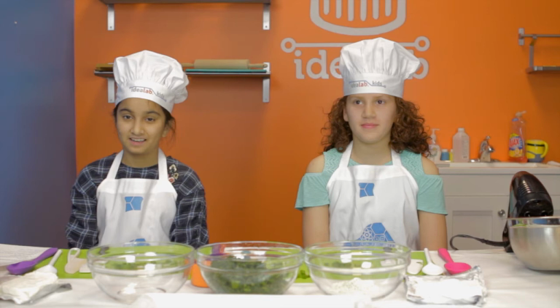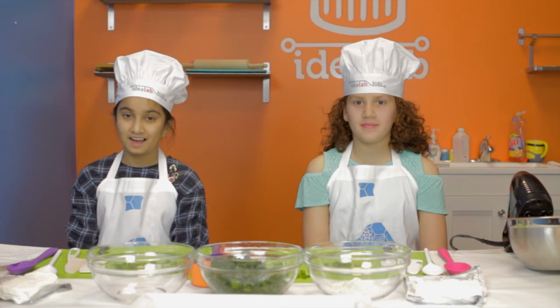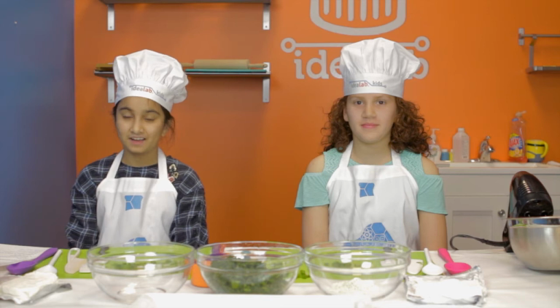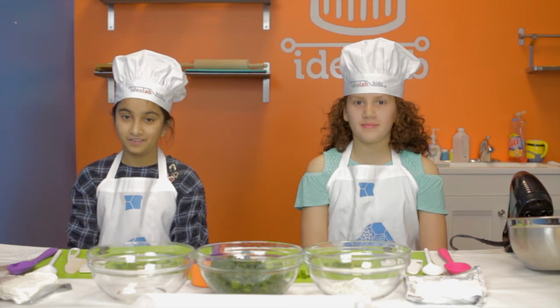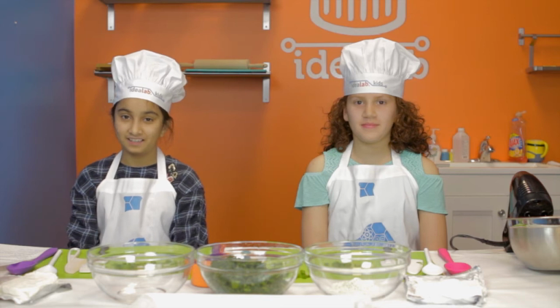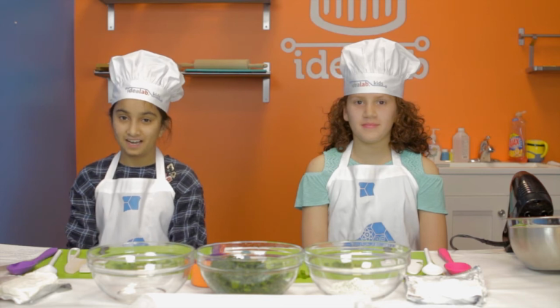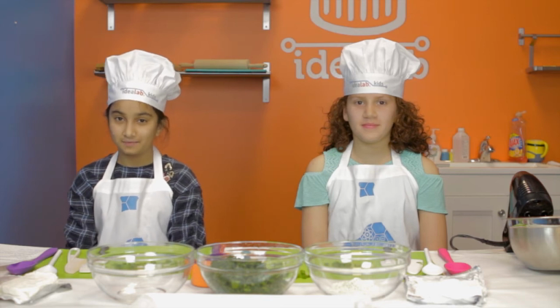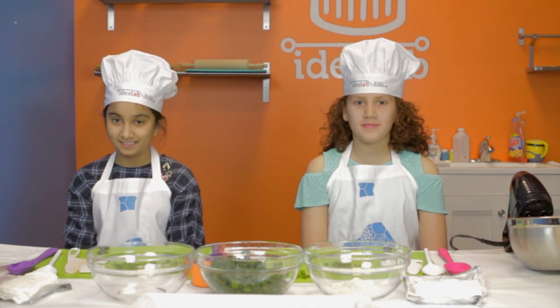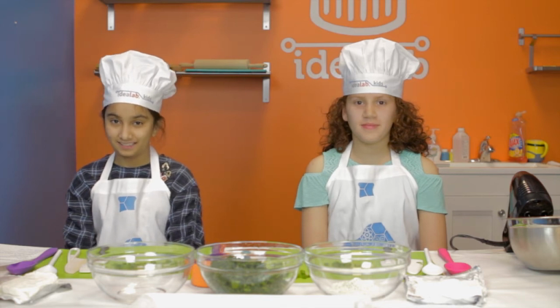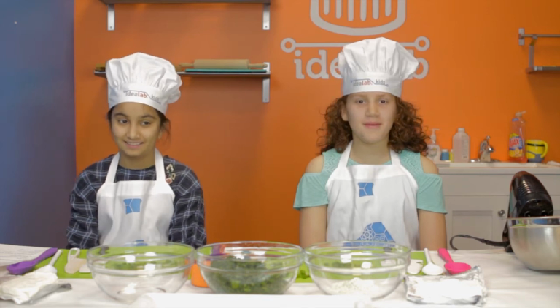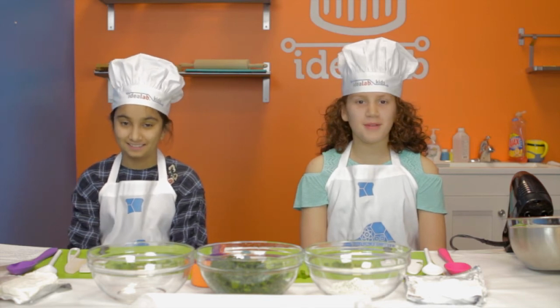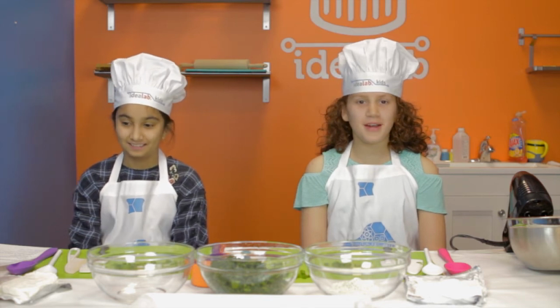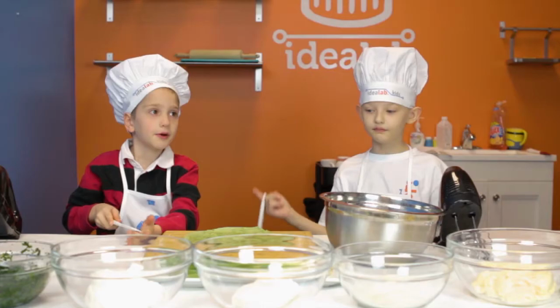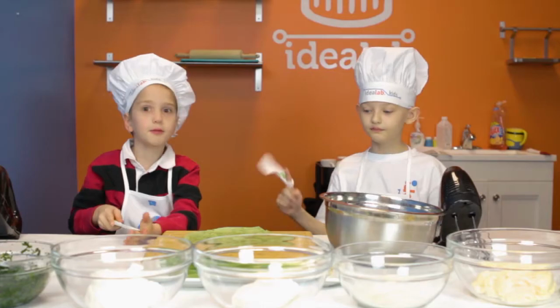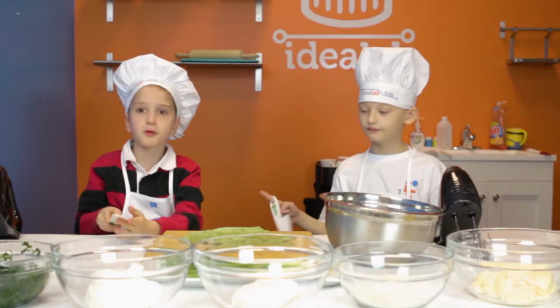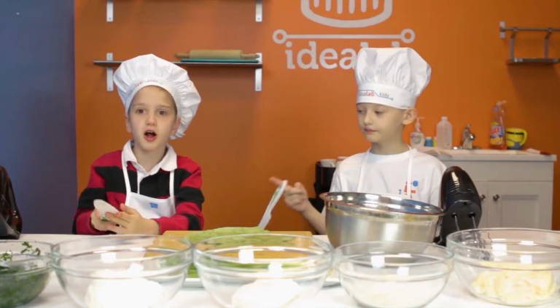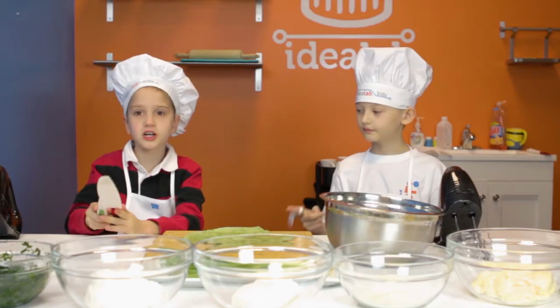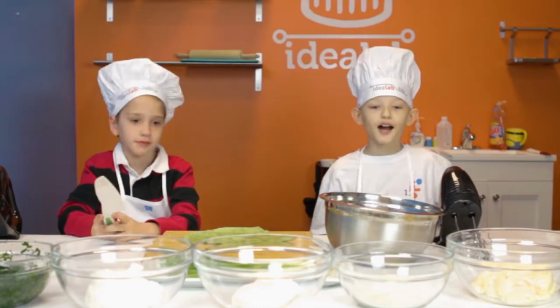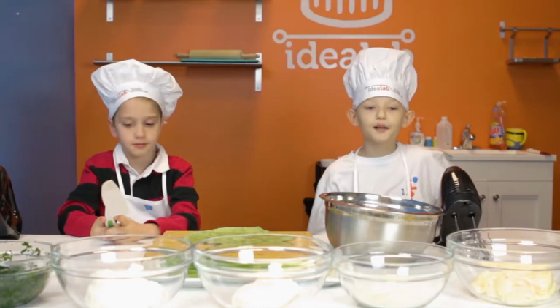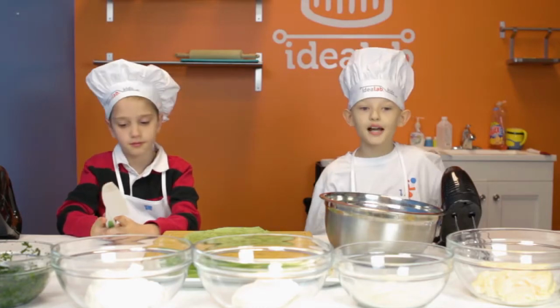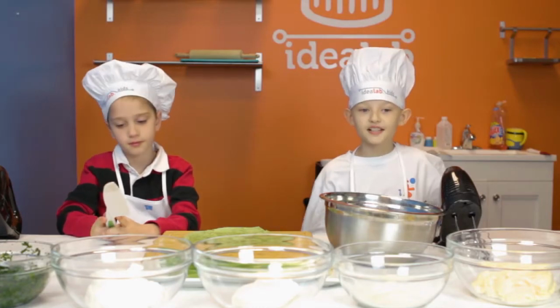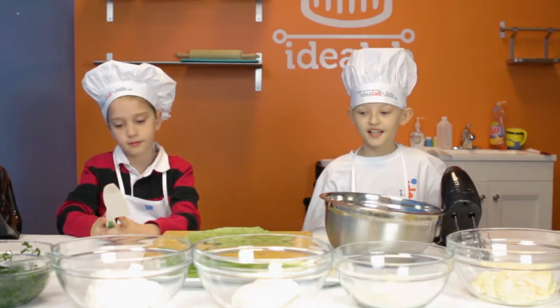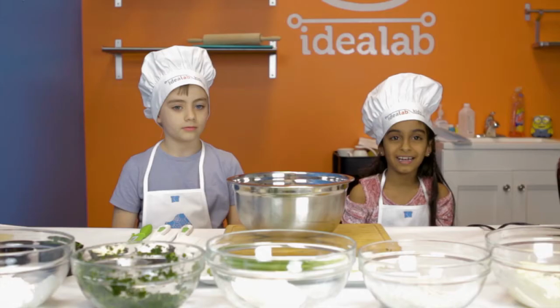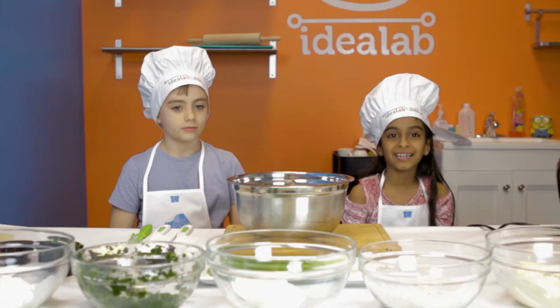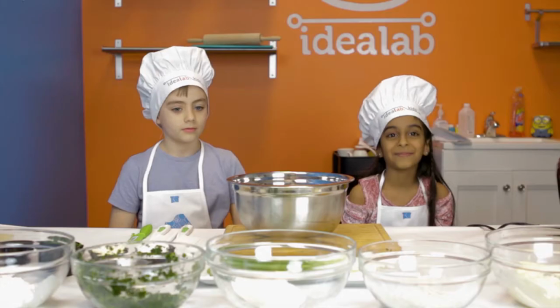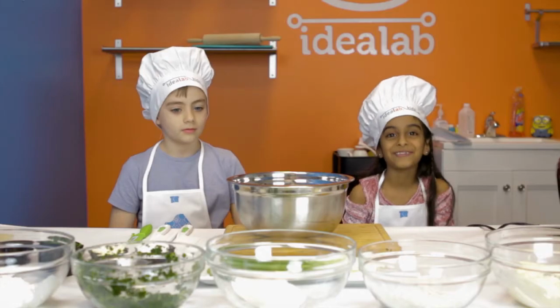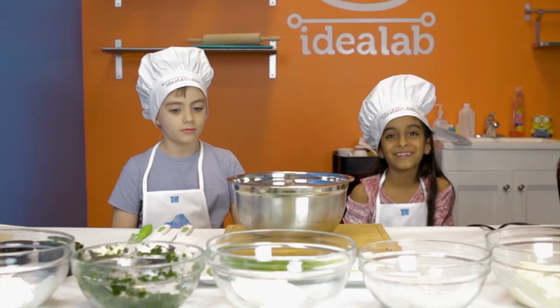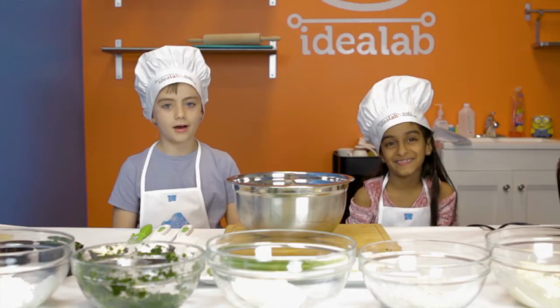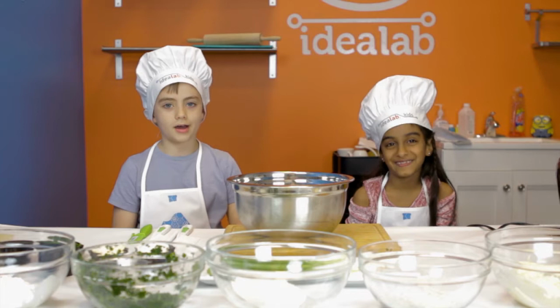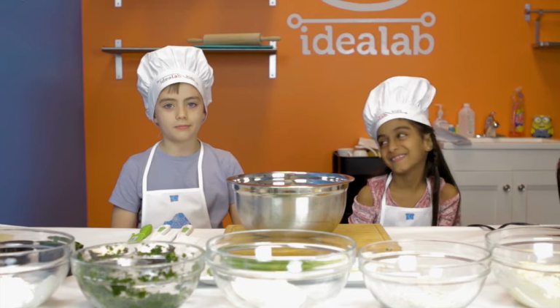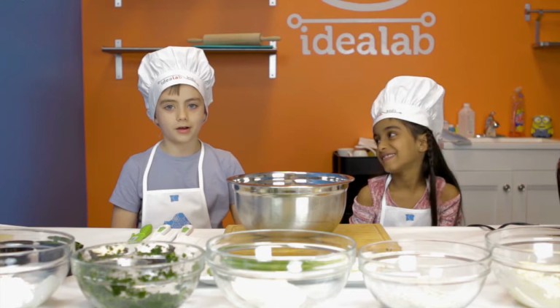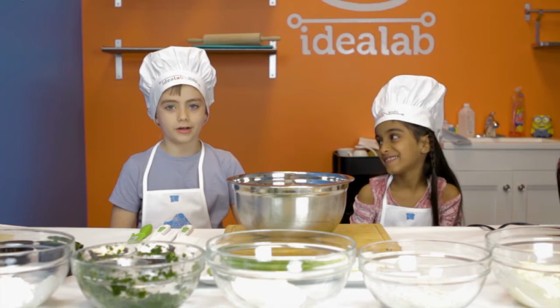Hi everyone, I'm Onion. And I'm Zara. My name is Brock. I'm Paxton. I'm Anon. Hi, I'm Merrick.